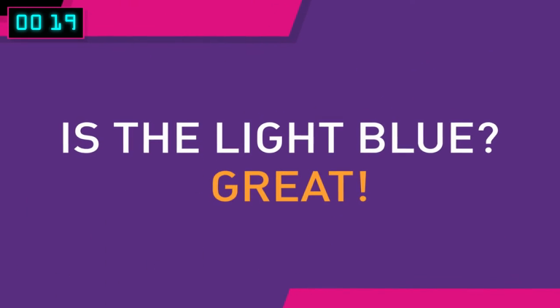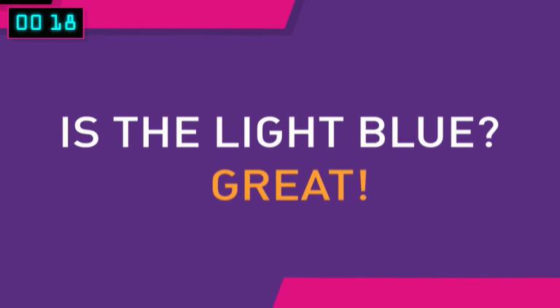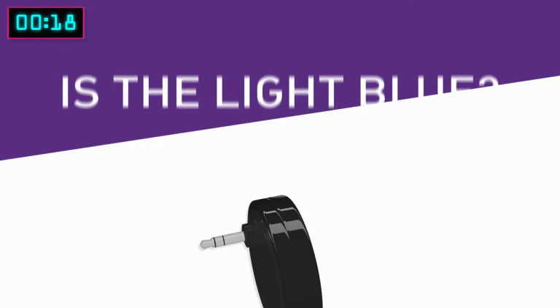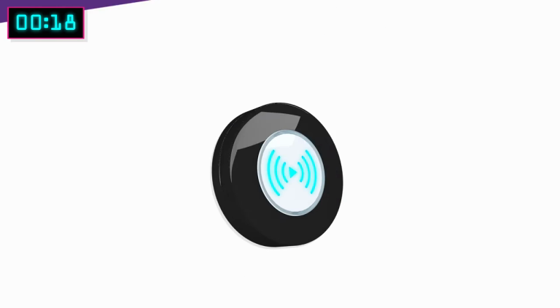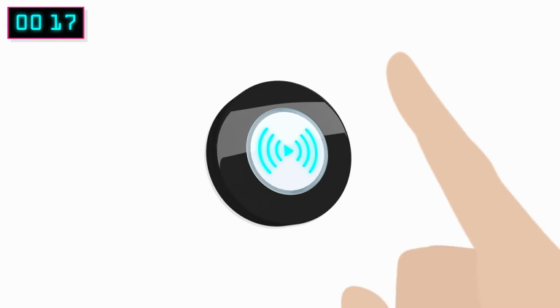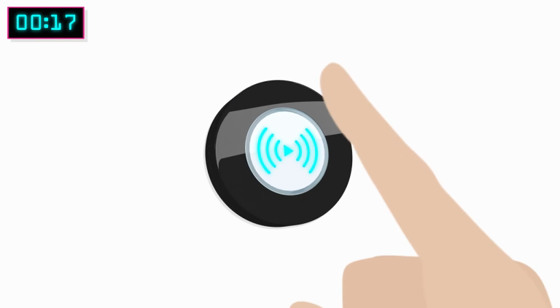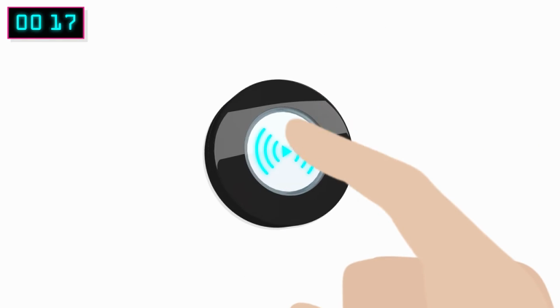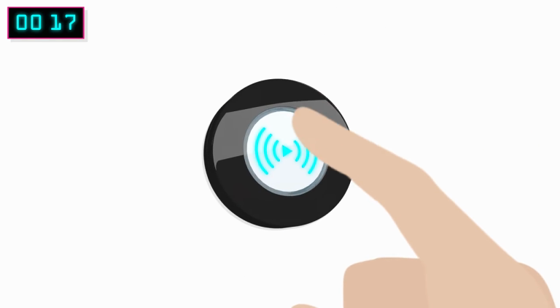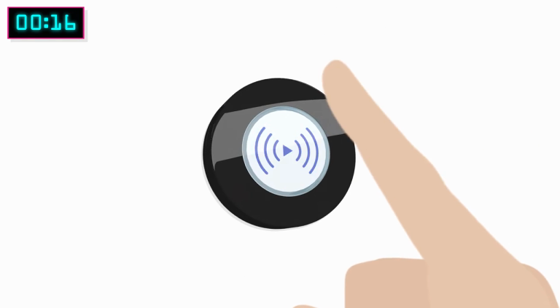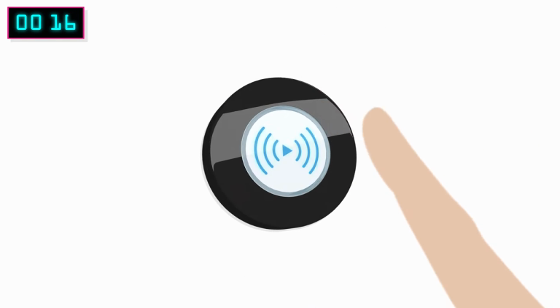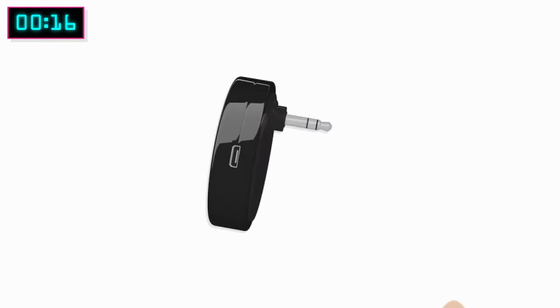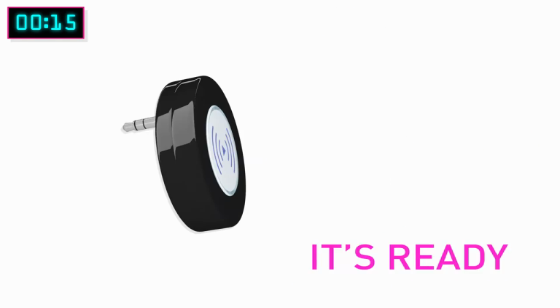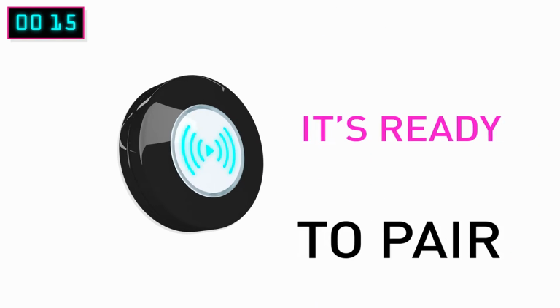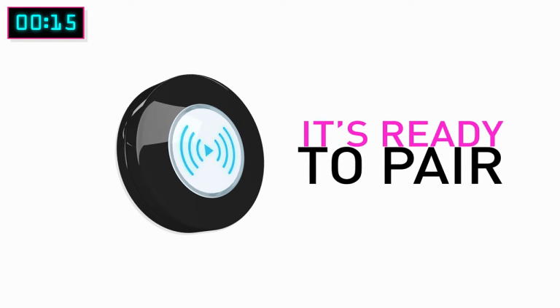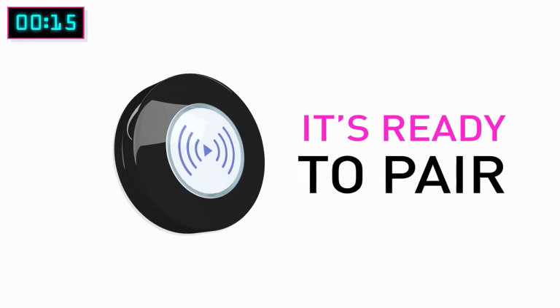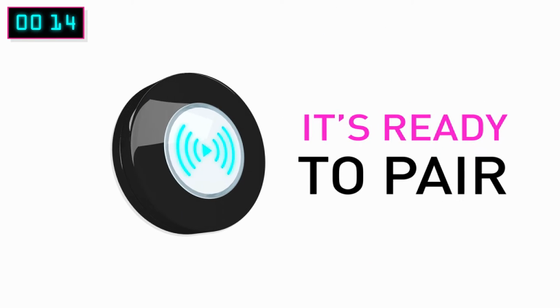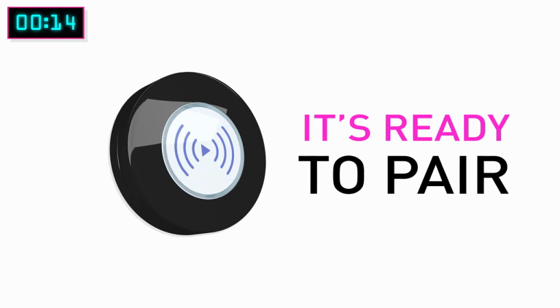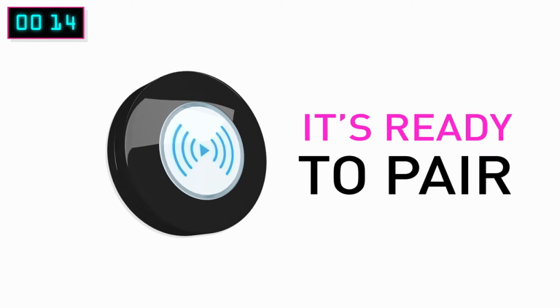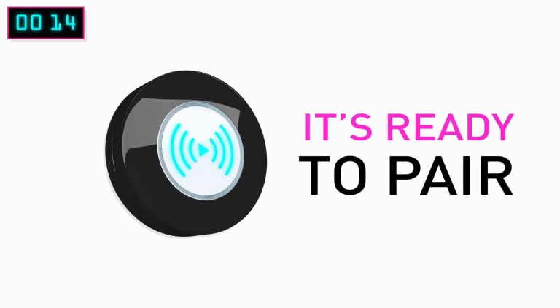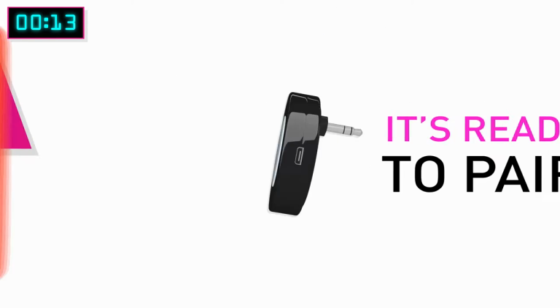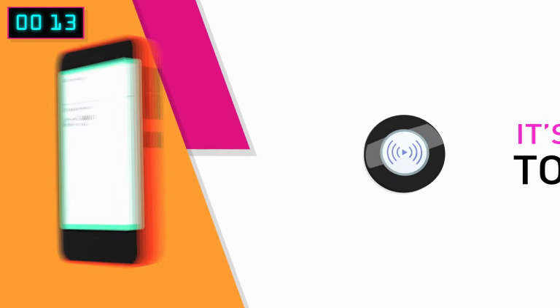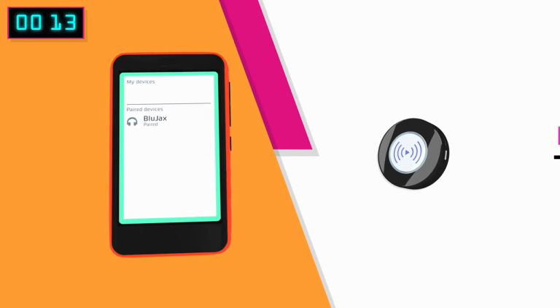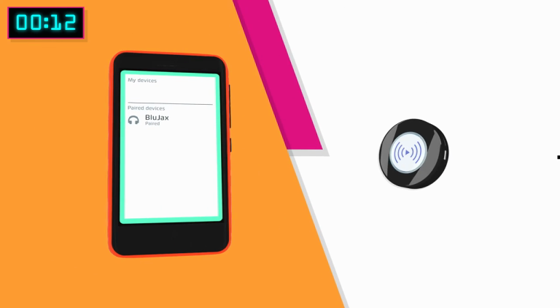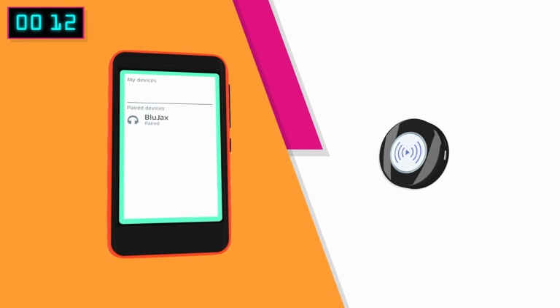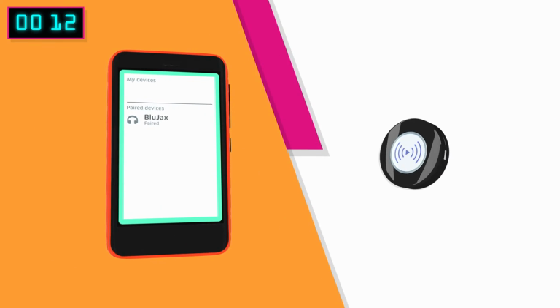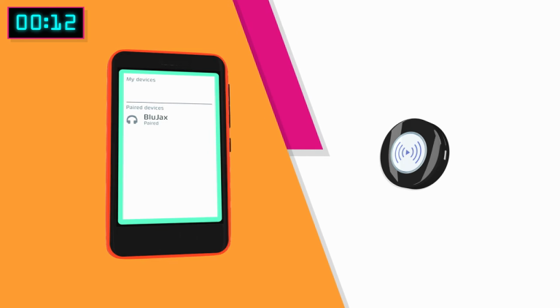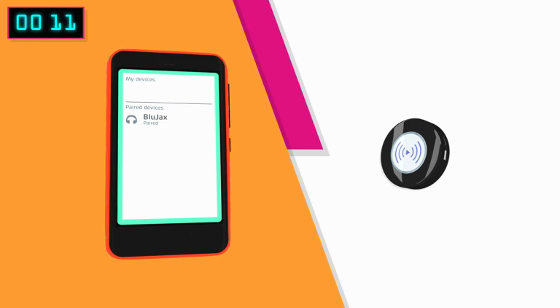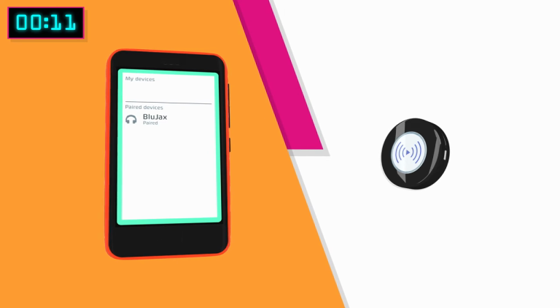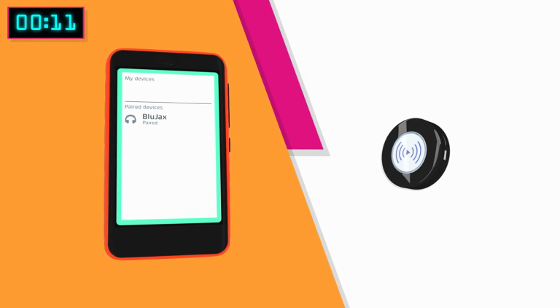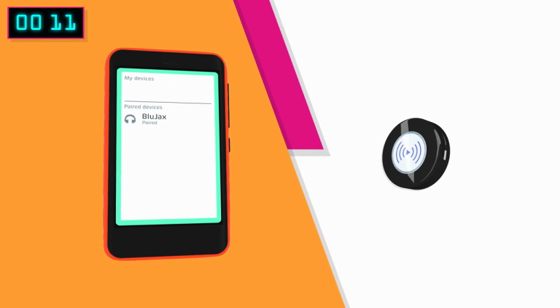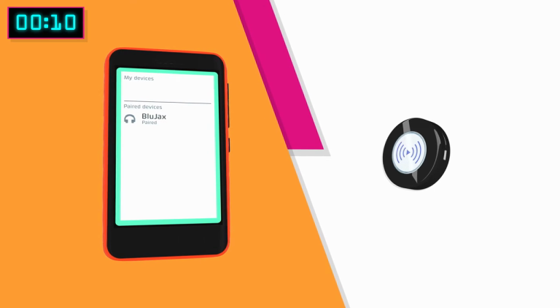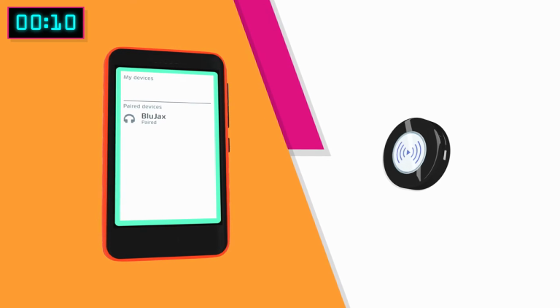Push the control button on. When the light is flashing, it's ready to pair. Look at your smartphone and connect your device to your Blue Jacks.